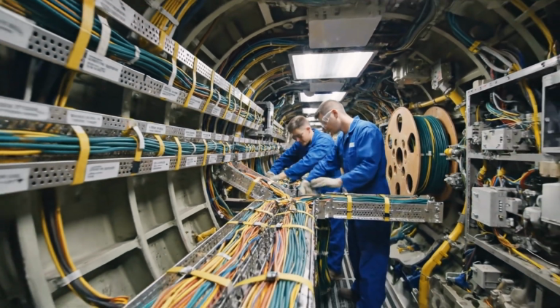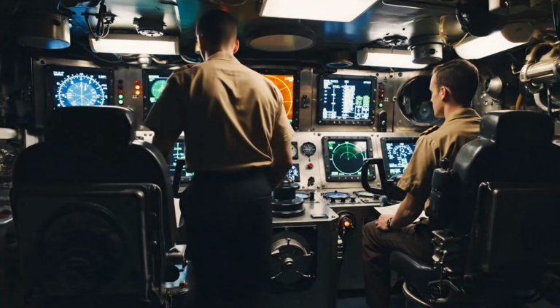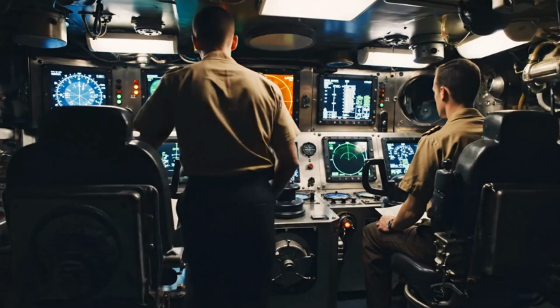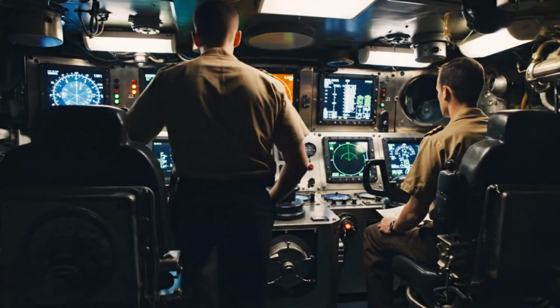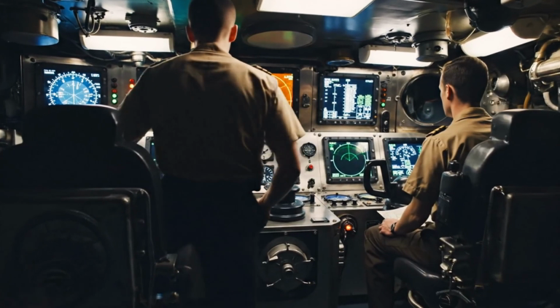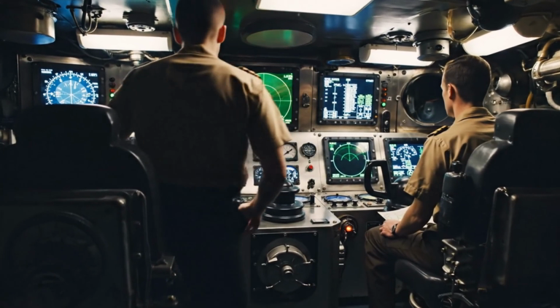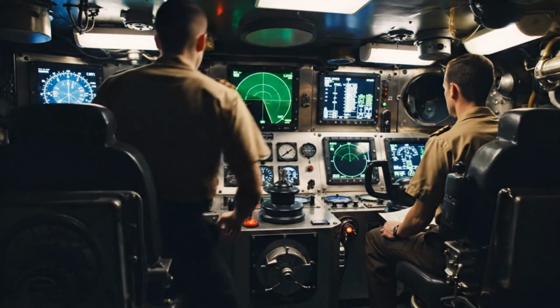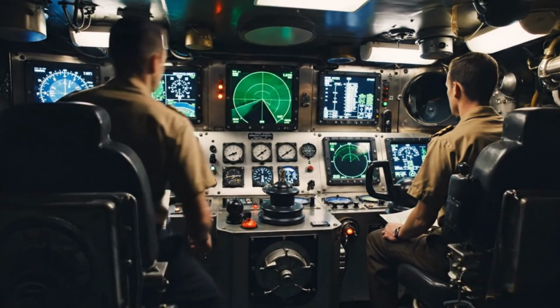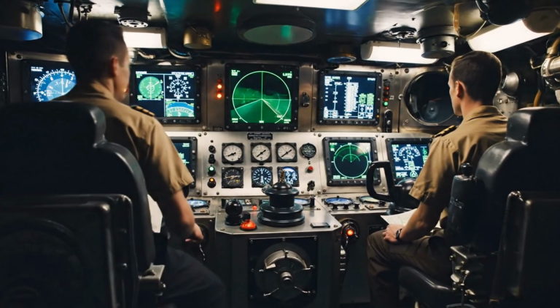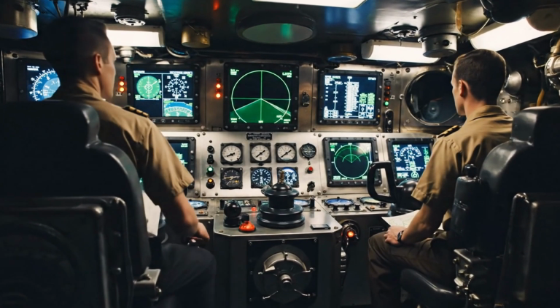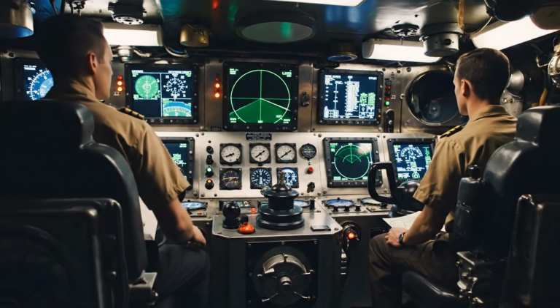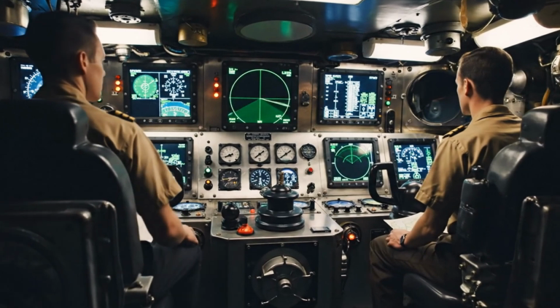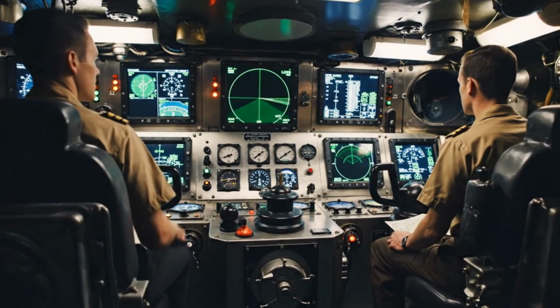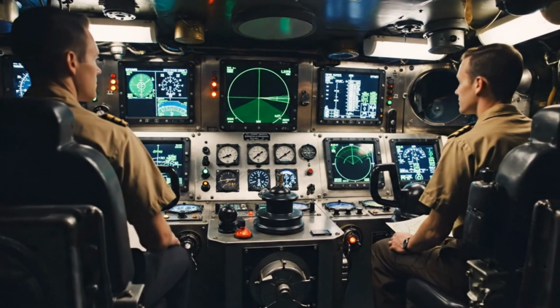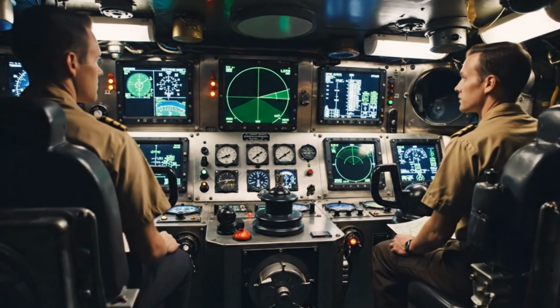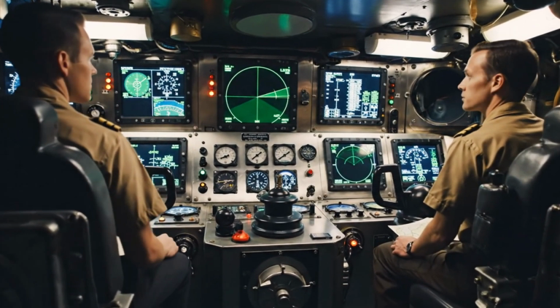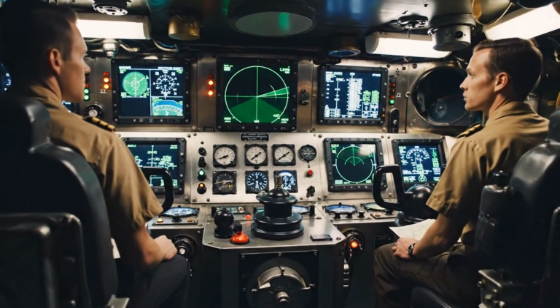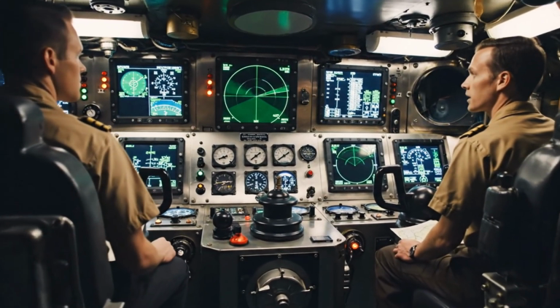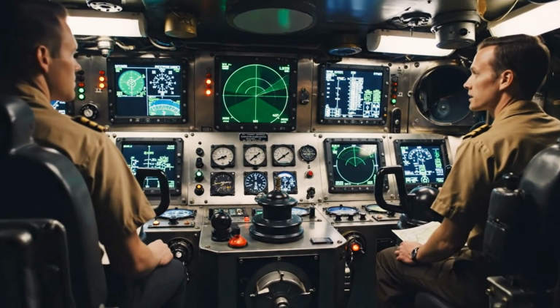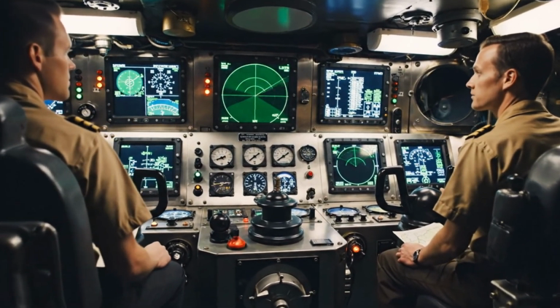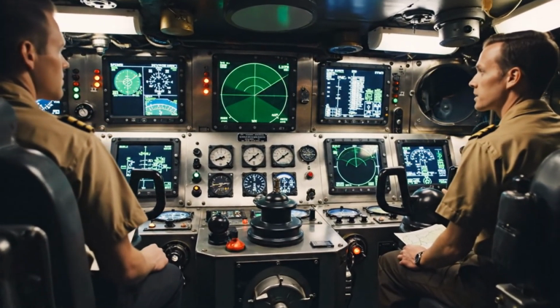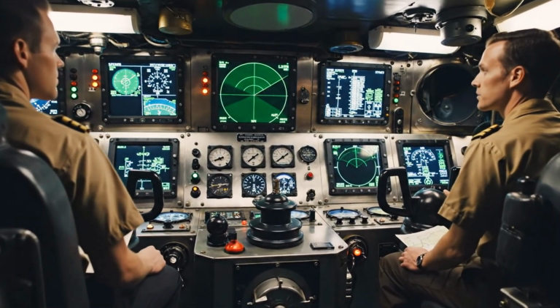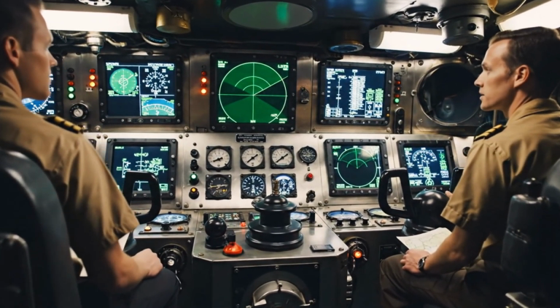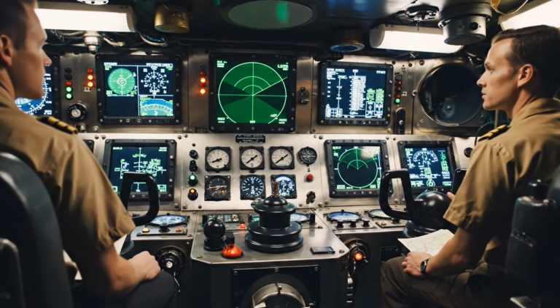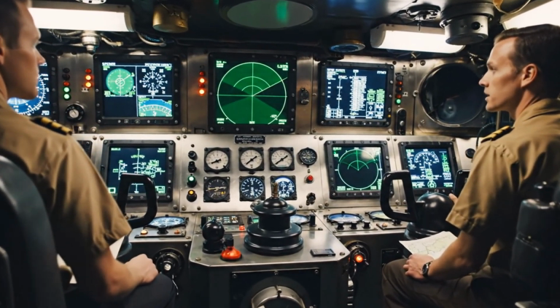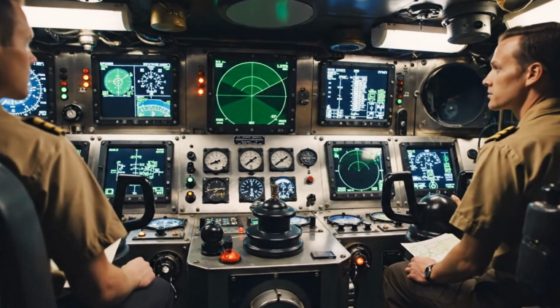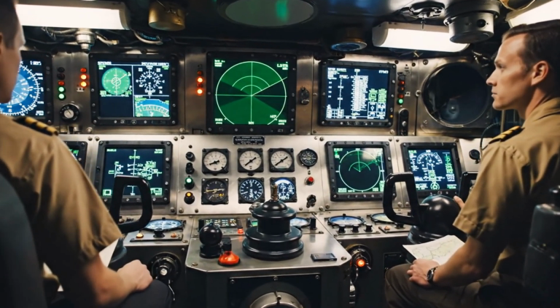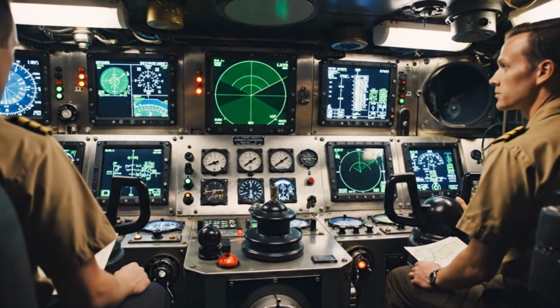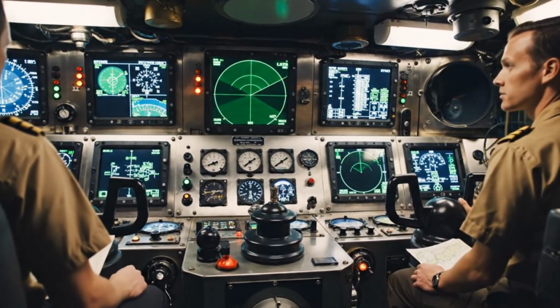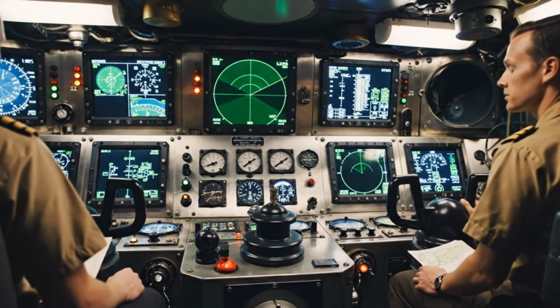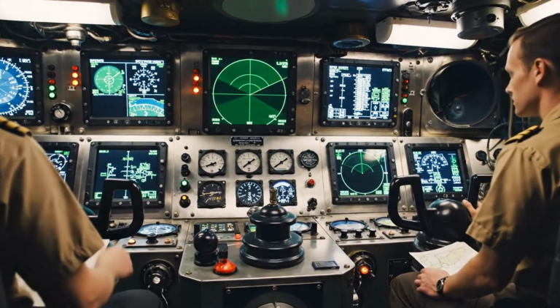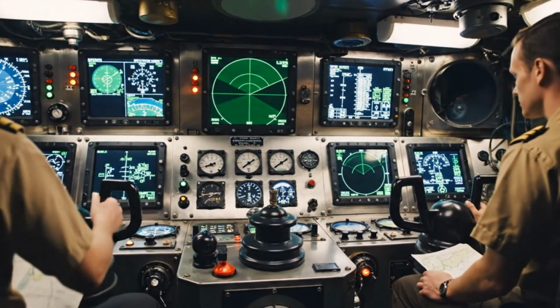Helm, steady as she goes. Calibrate the auxiliary control systems. Sonar active. Steady ping bearing 0-9-0. All systems go, Captain.